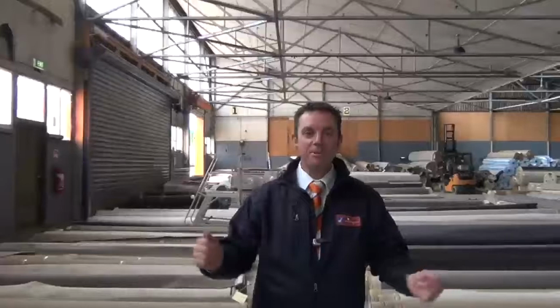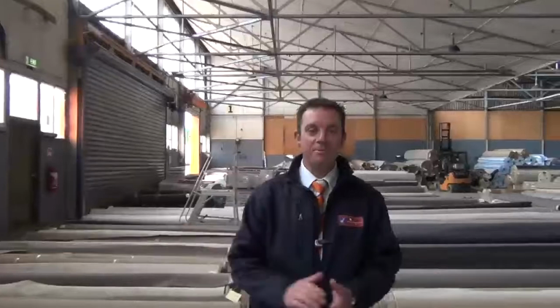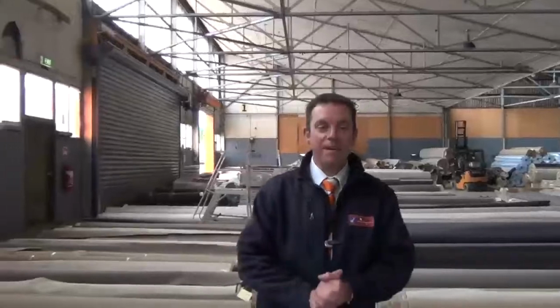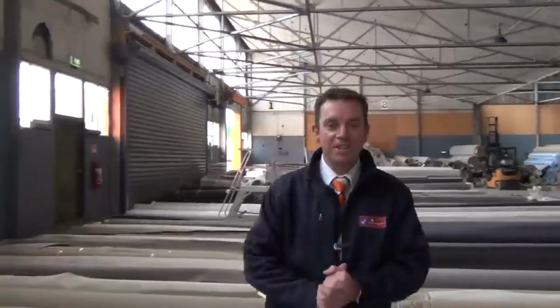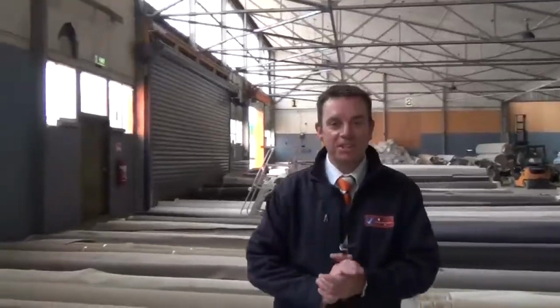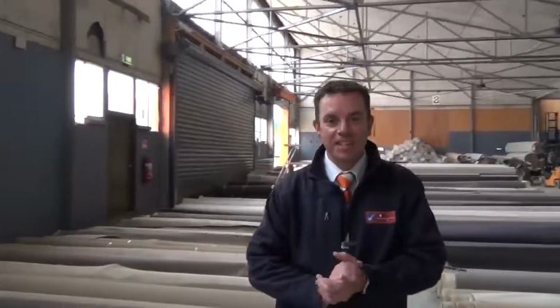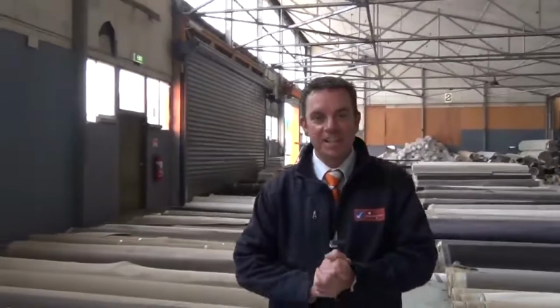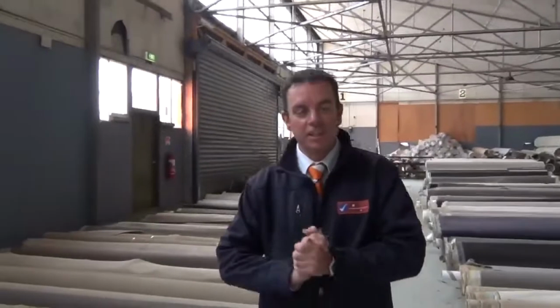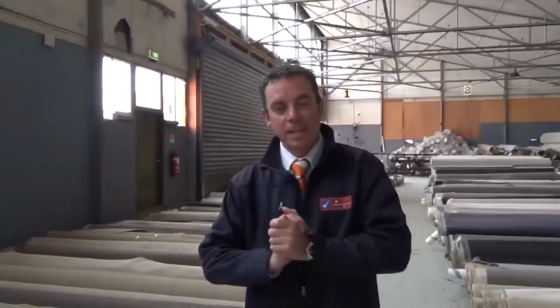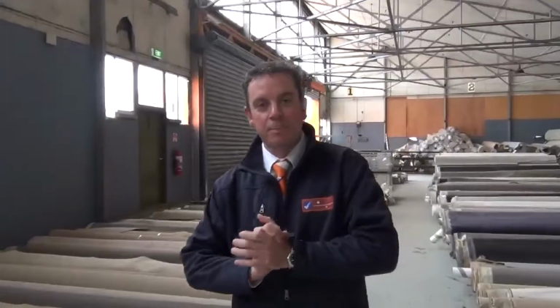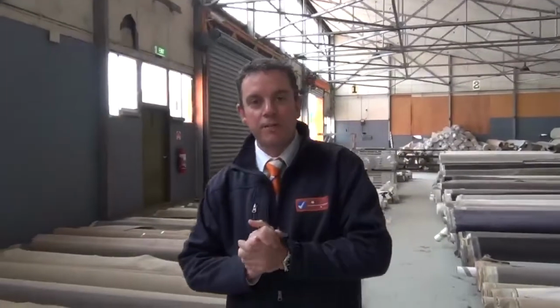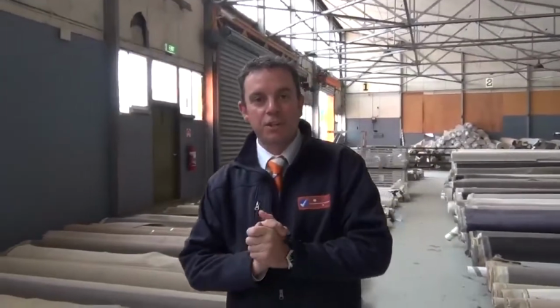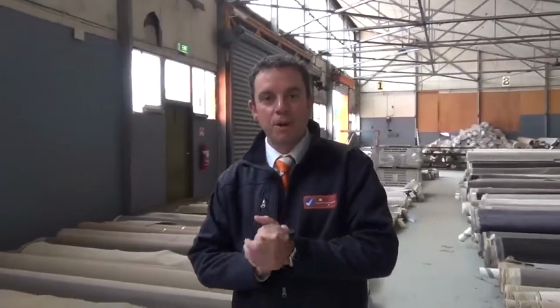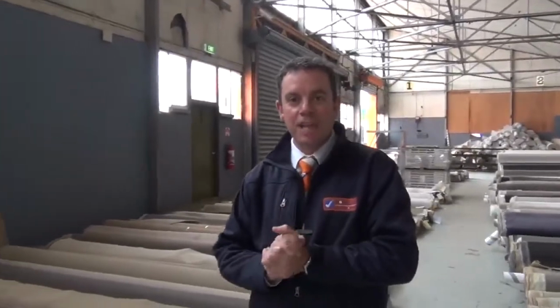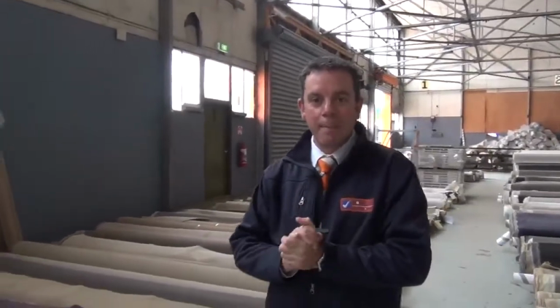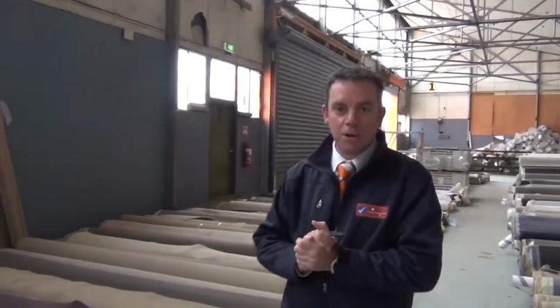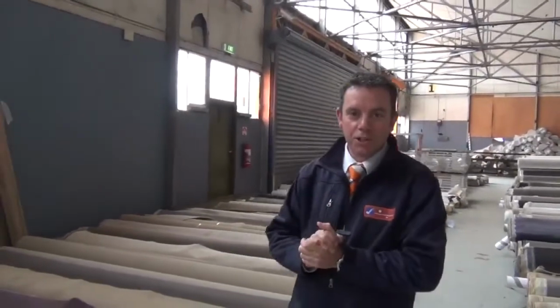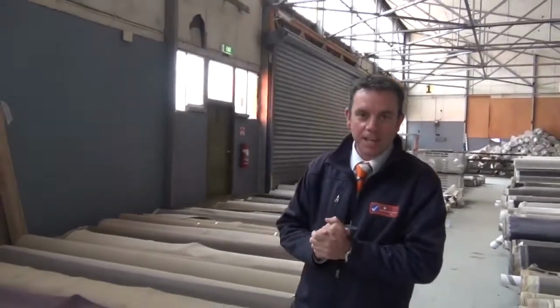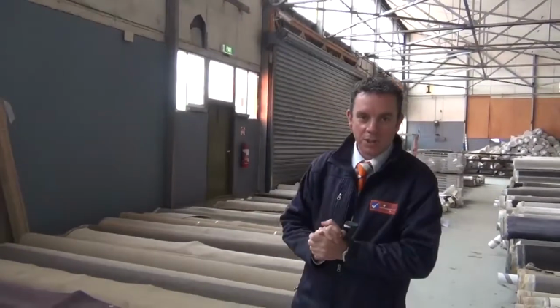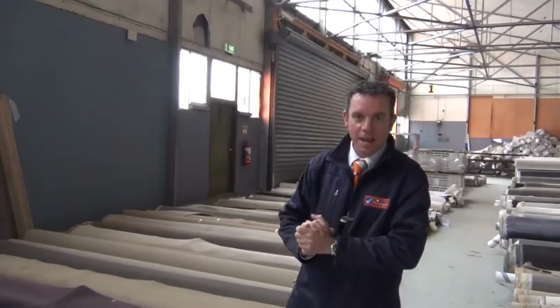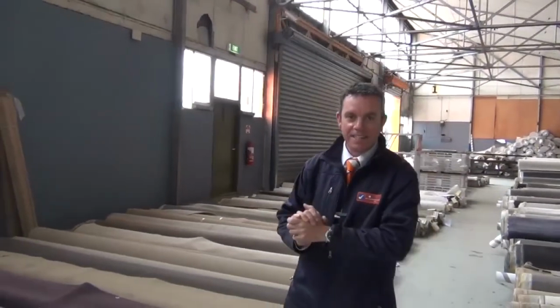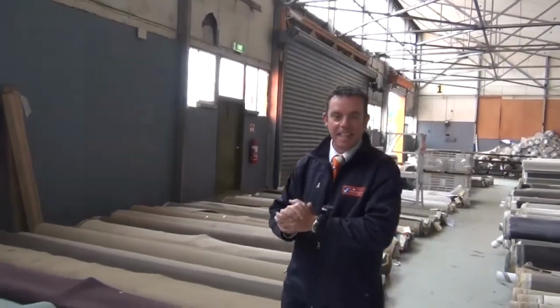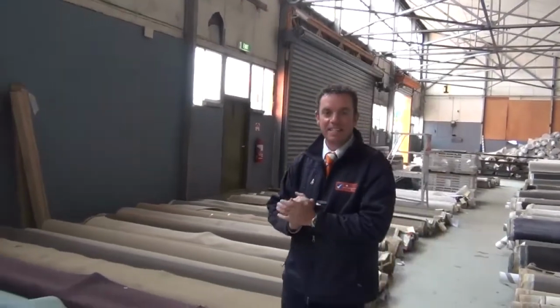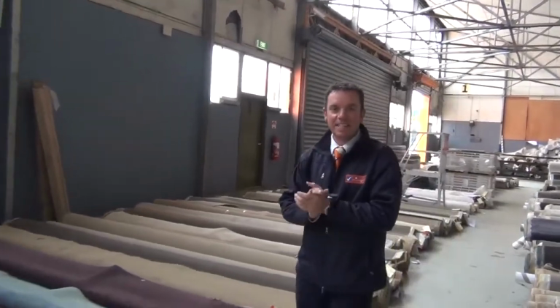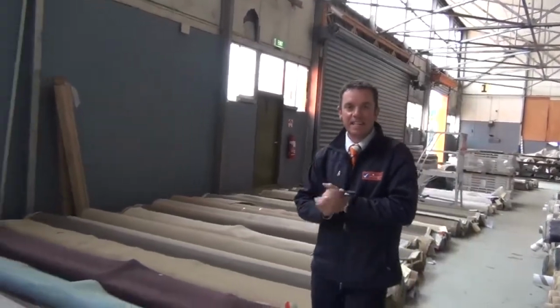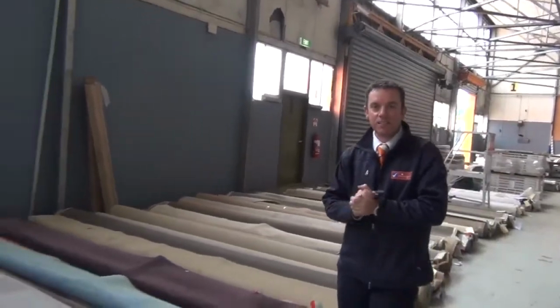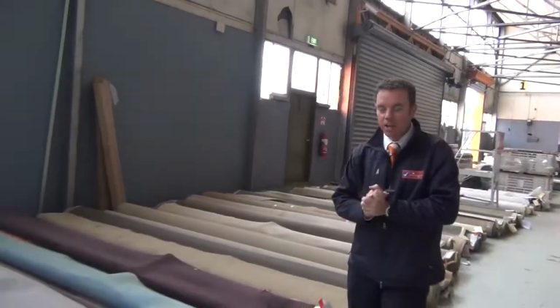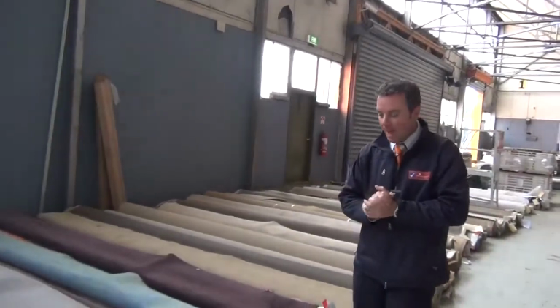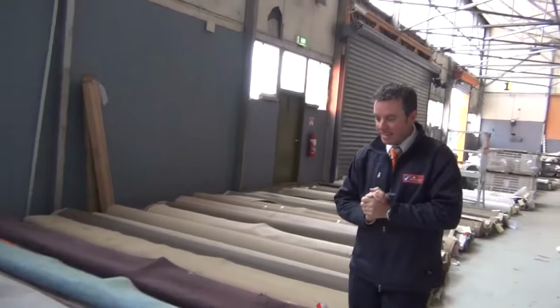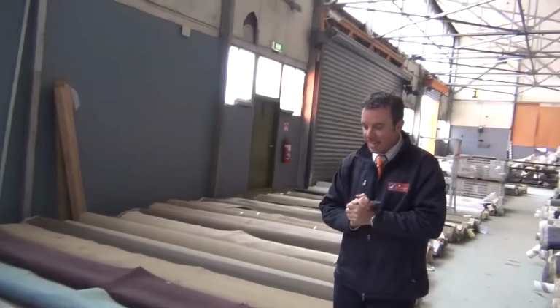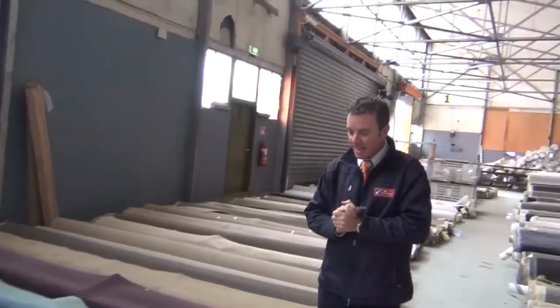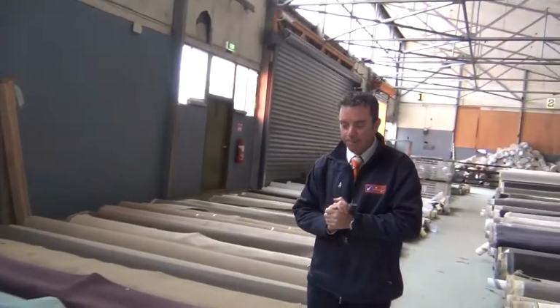I'm John from Fowler's Auction and Sales Line here to preview tomorrow's Carpet Auction. That's Wednesday the 16th of October at 10am.